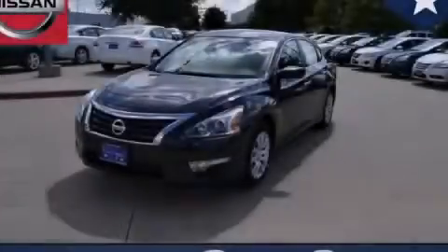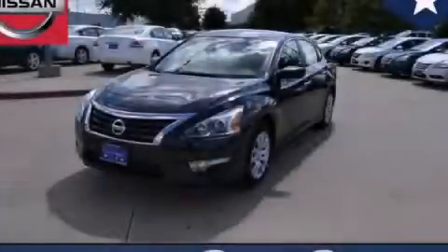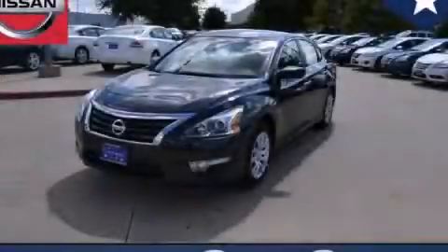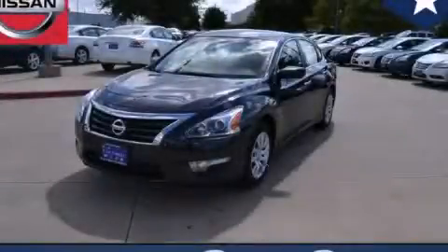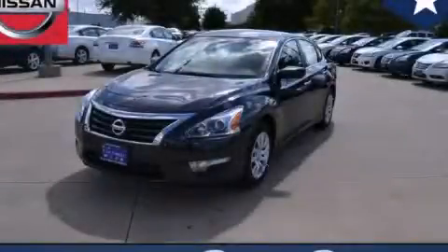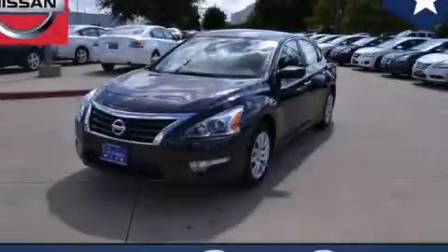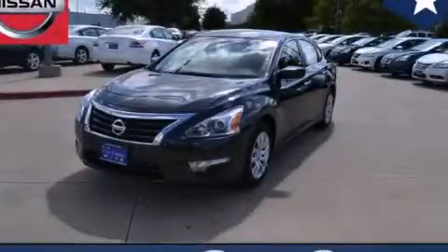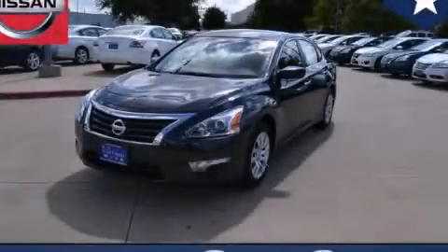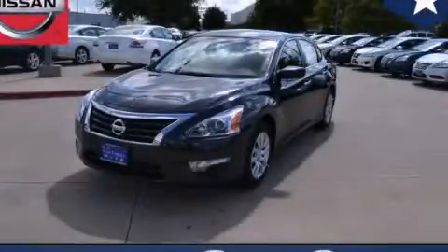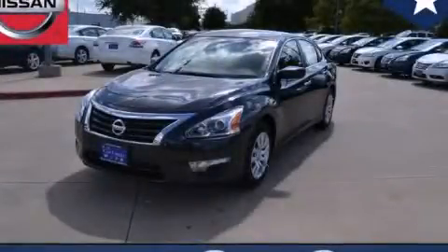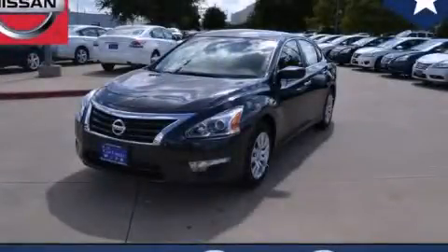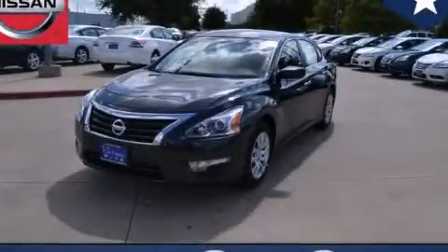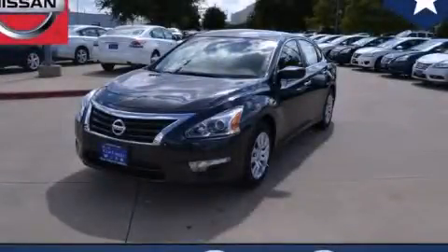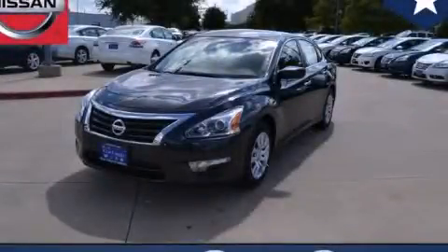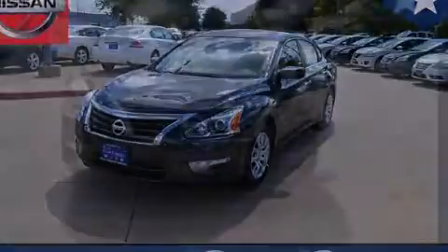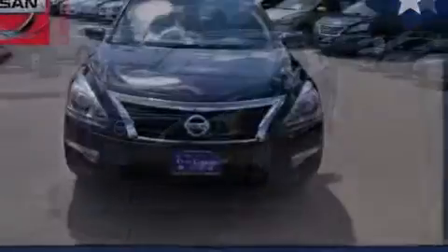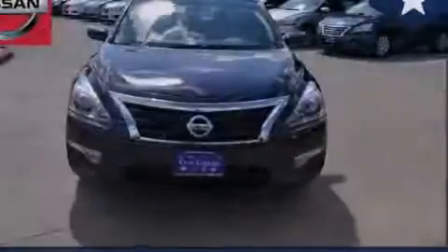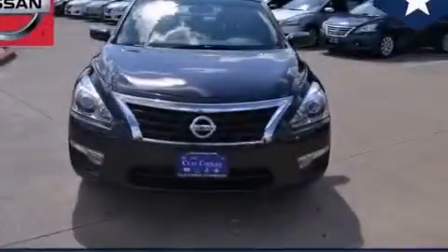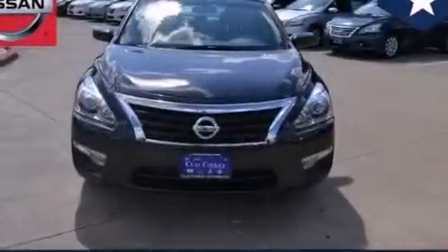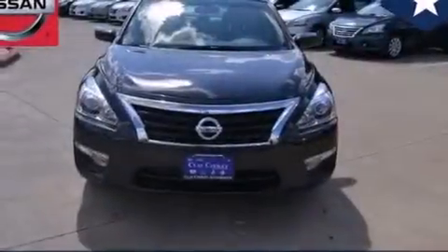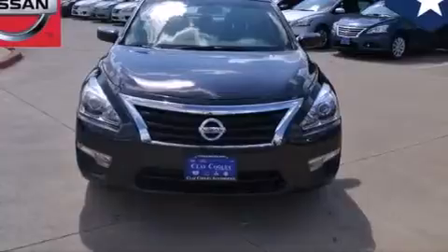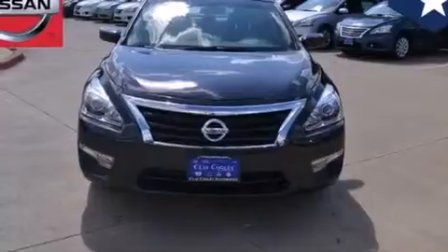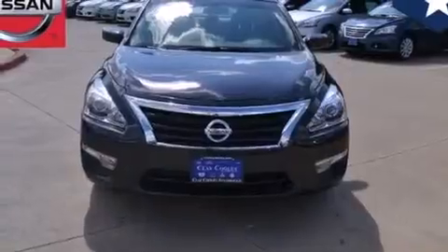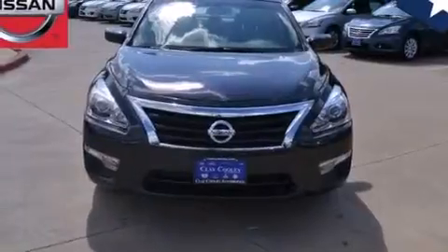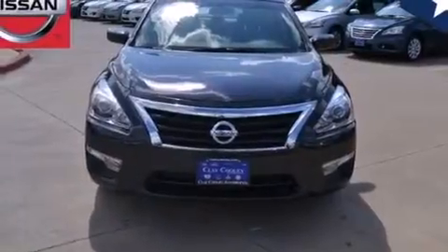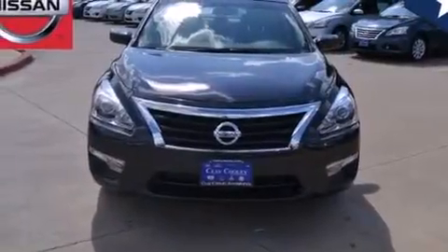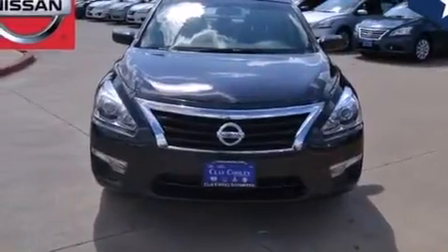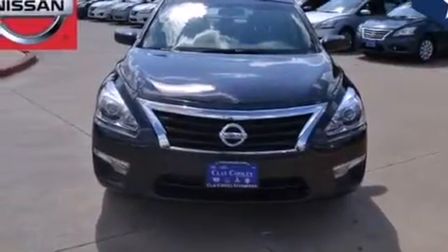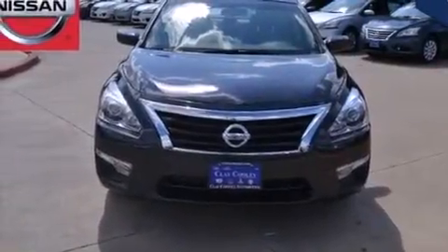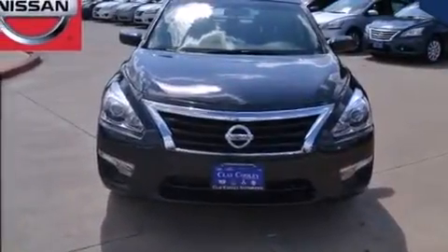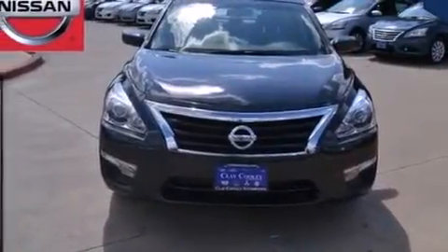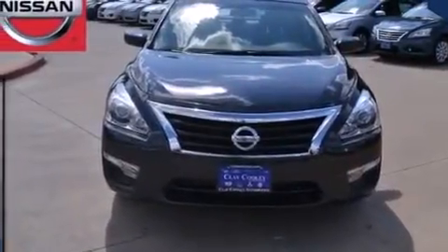This is a brand new 2014 Nissan Altima. All of the following features are included.